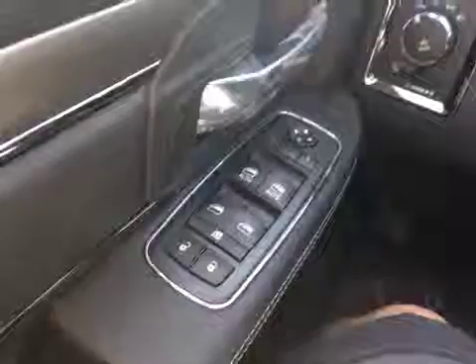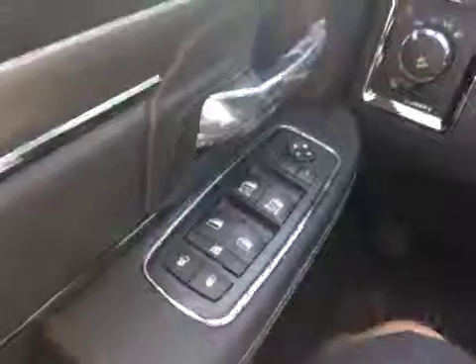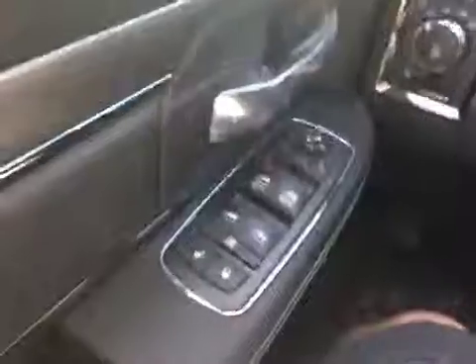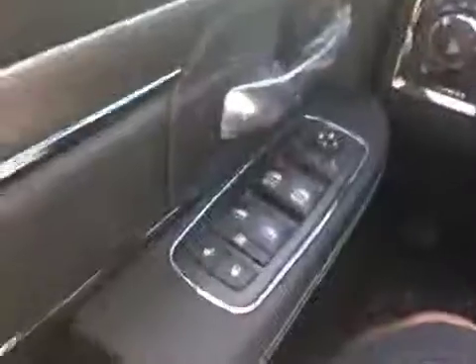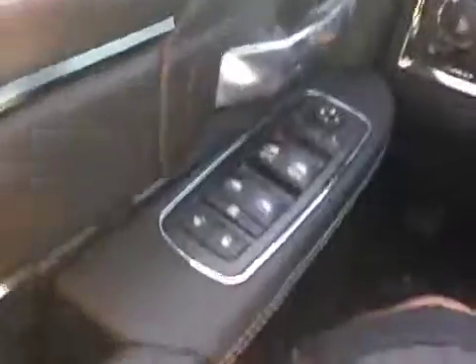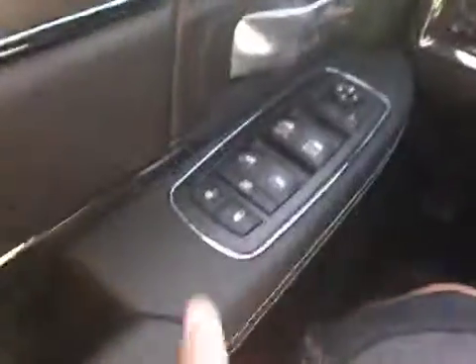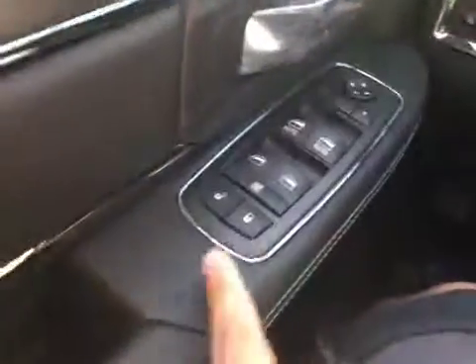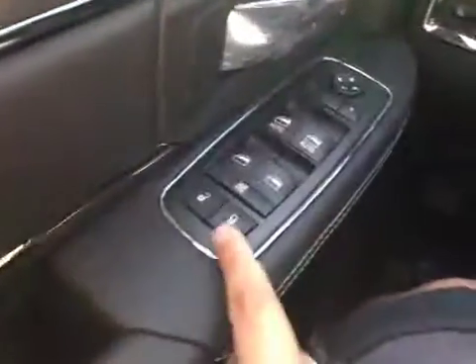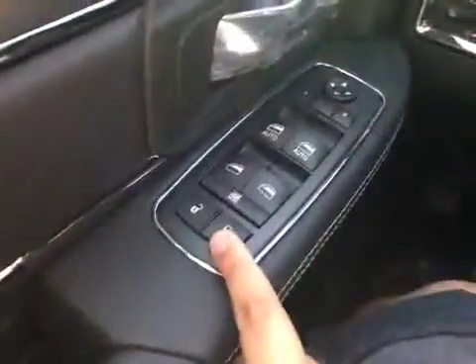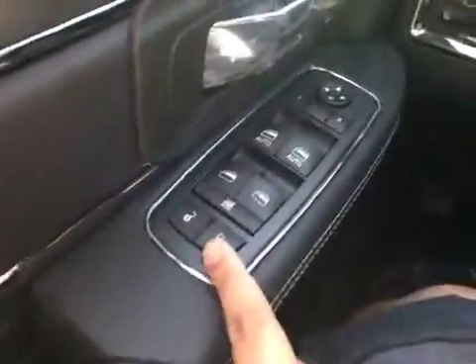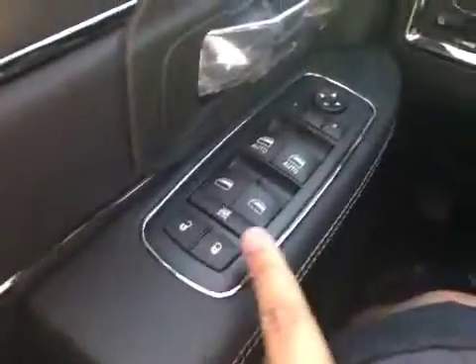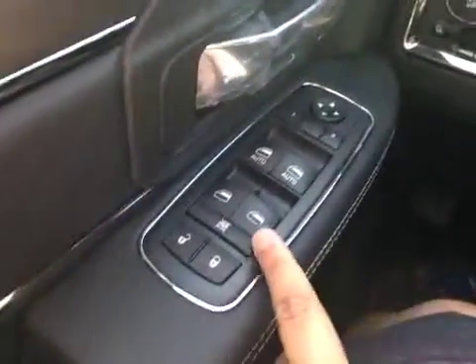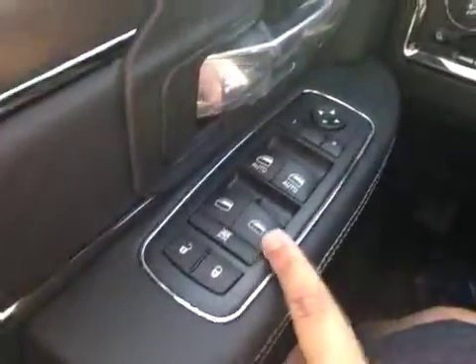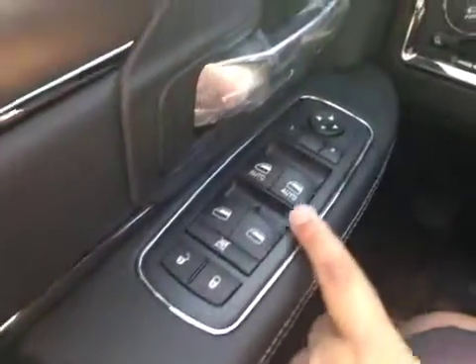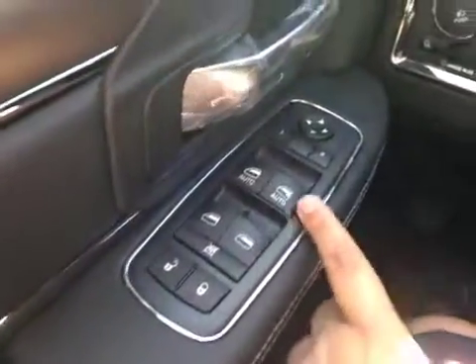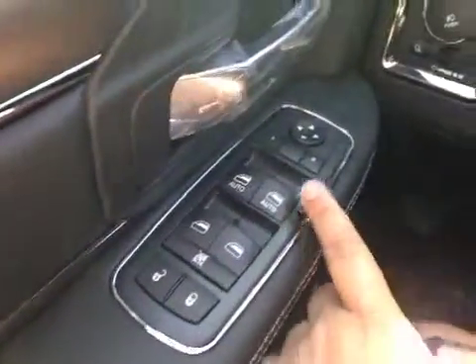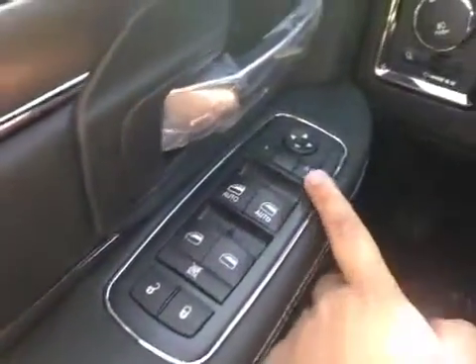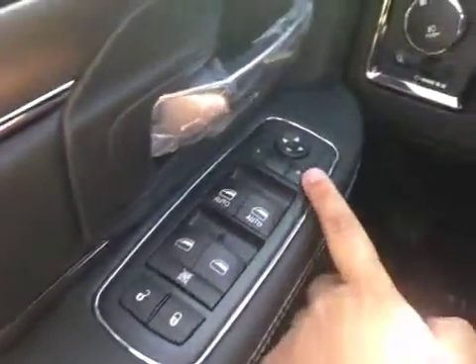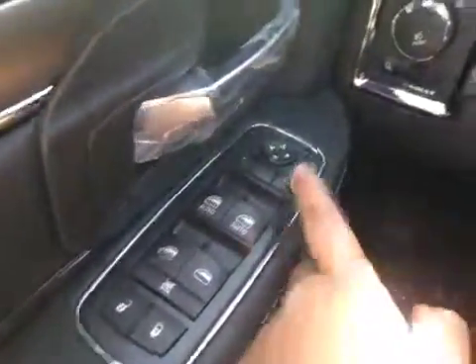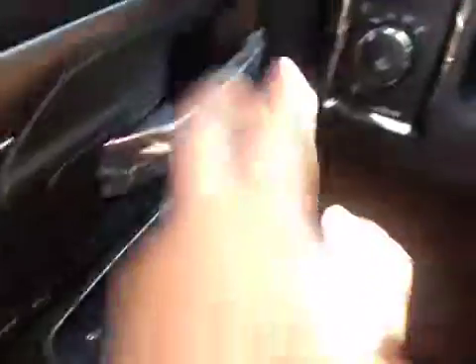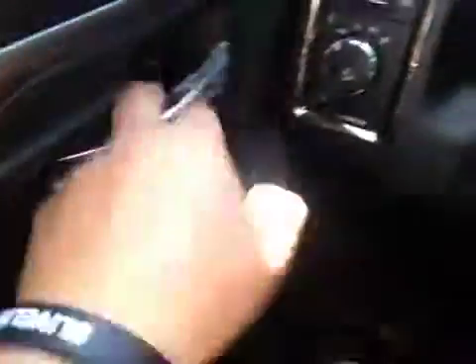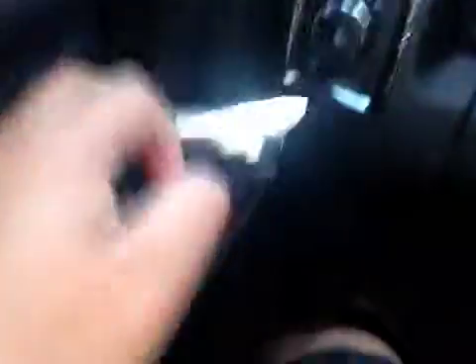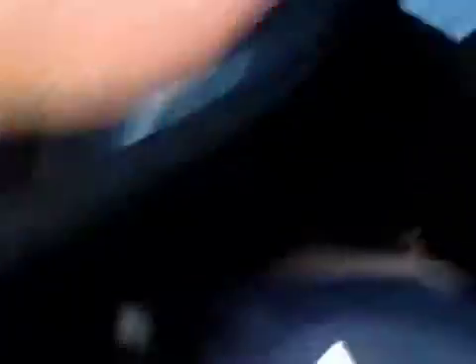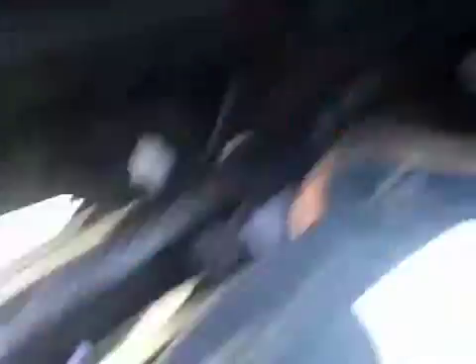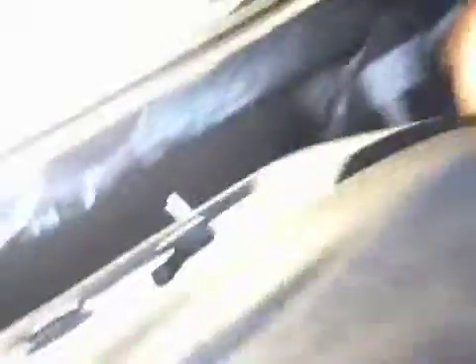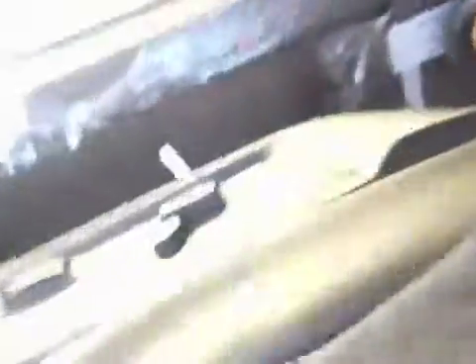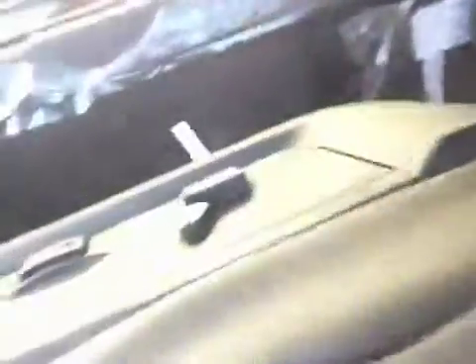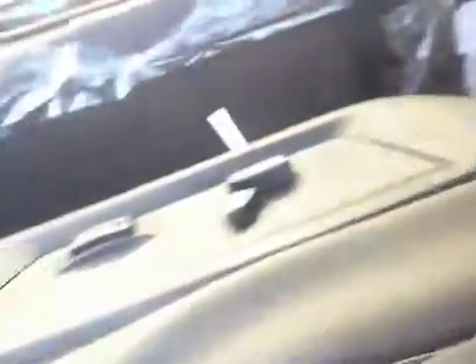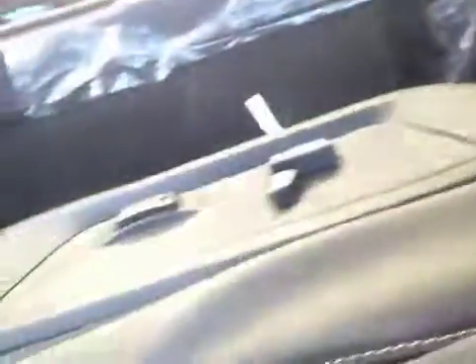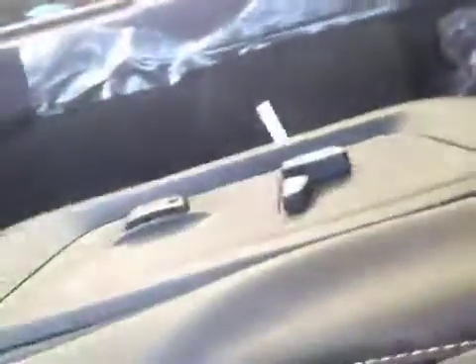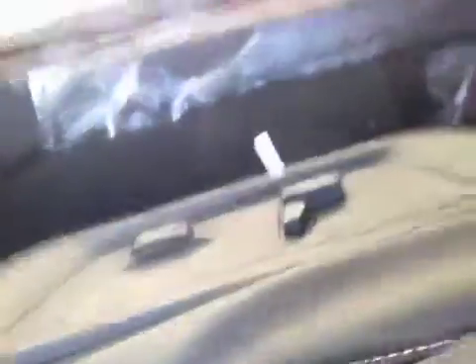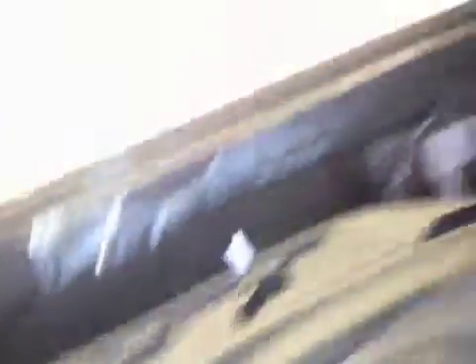On the driver's side we have power locks, power windows, power mirrors, and a power driver's seat.